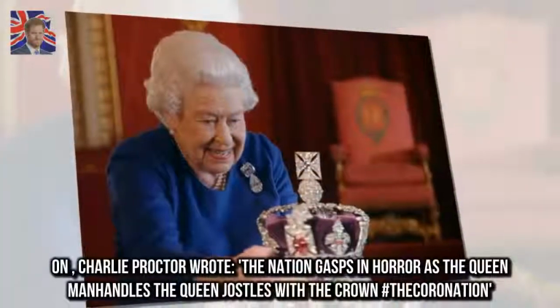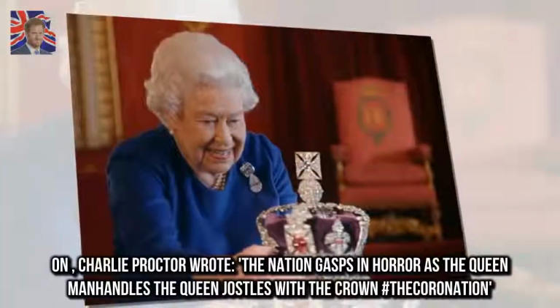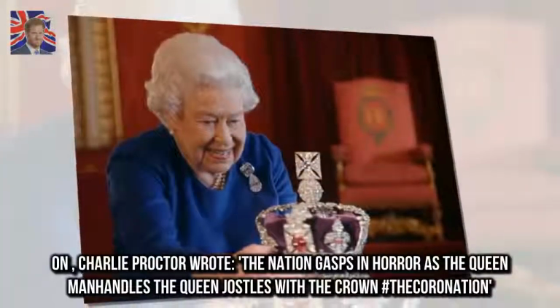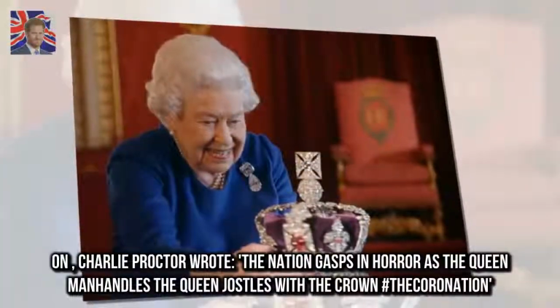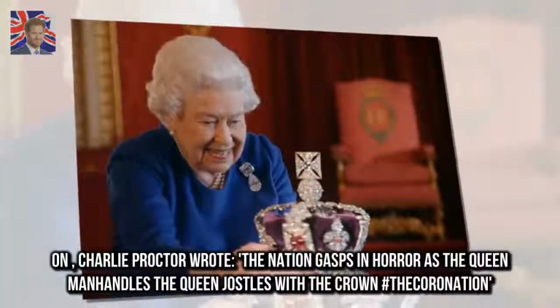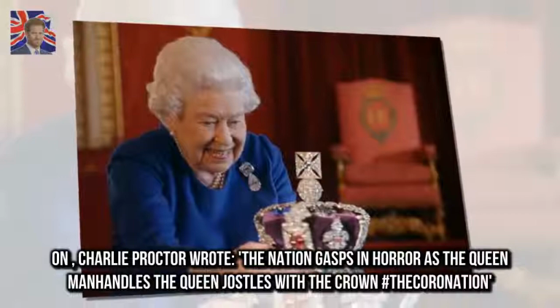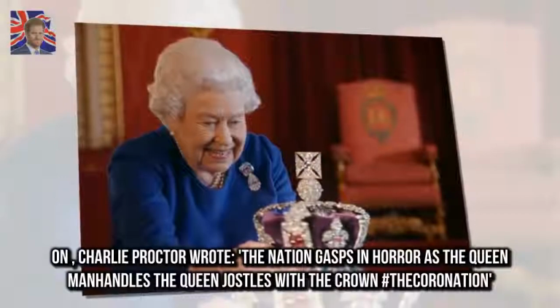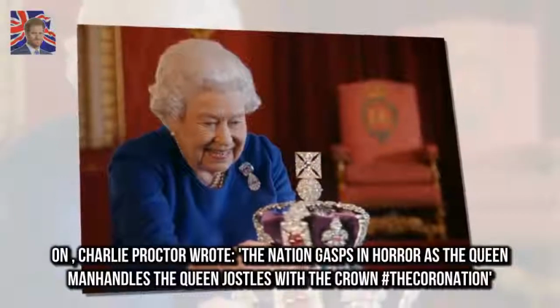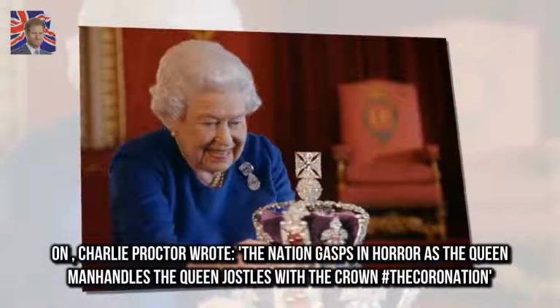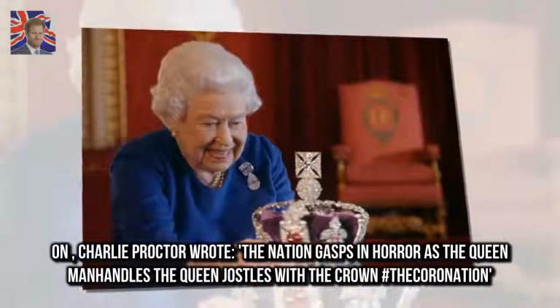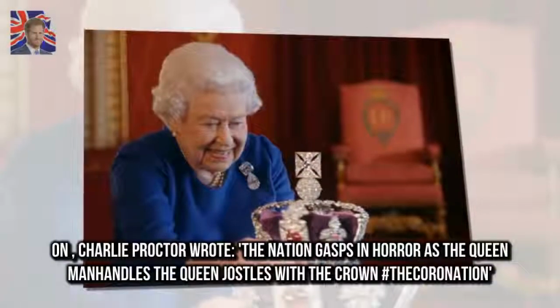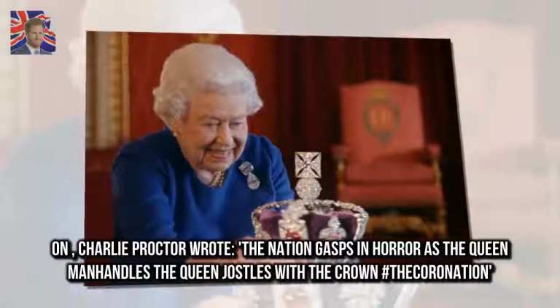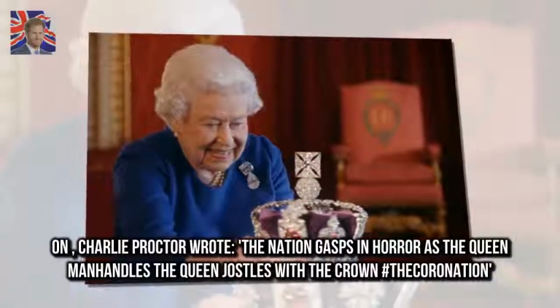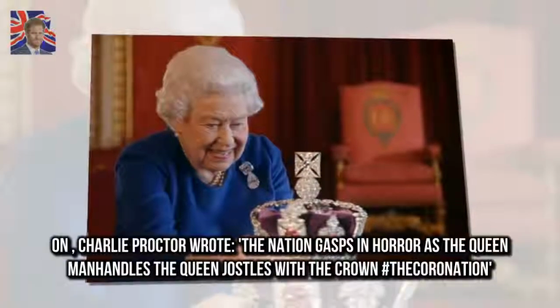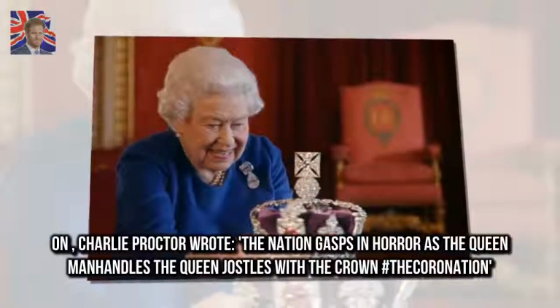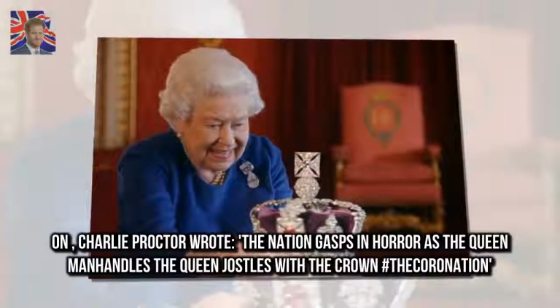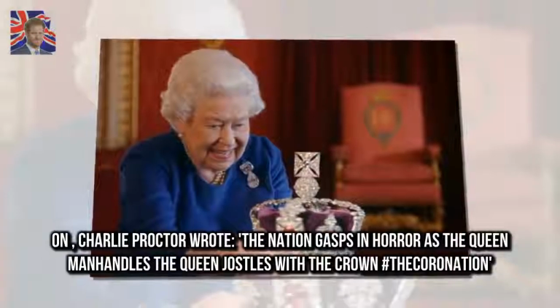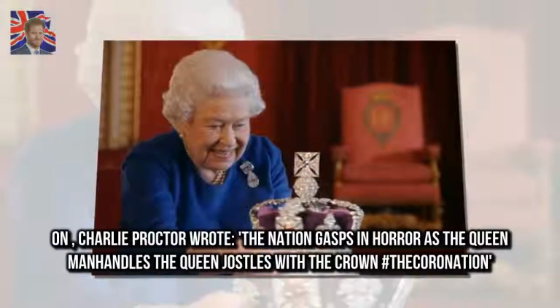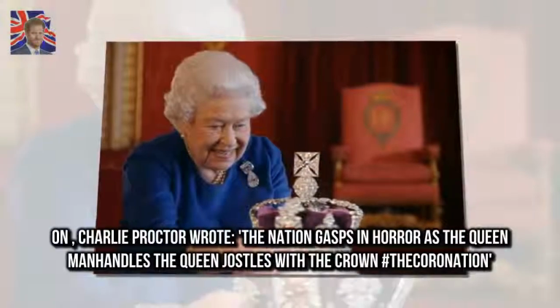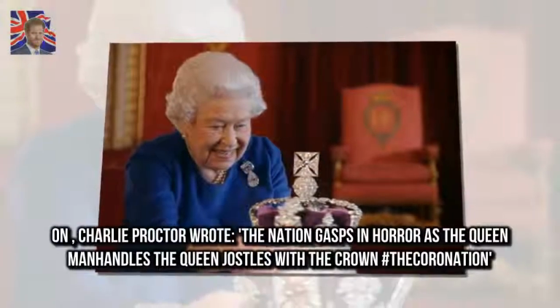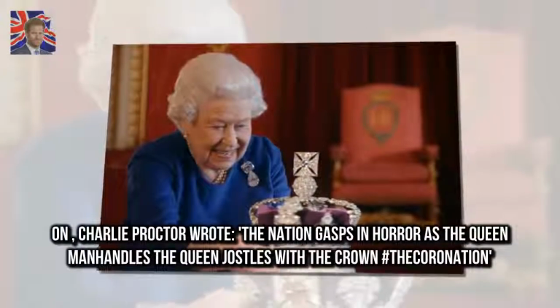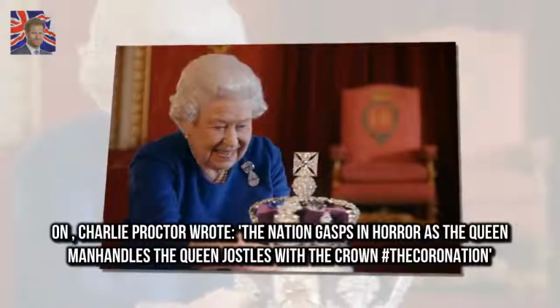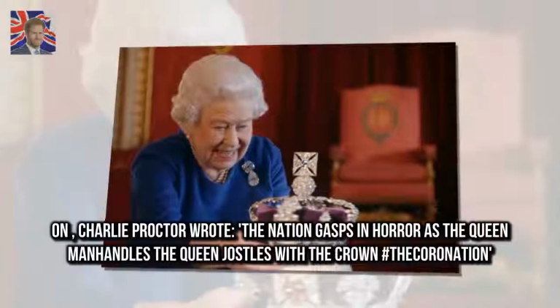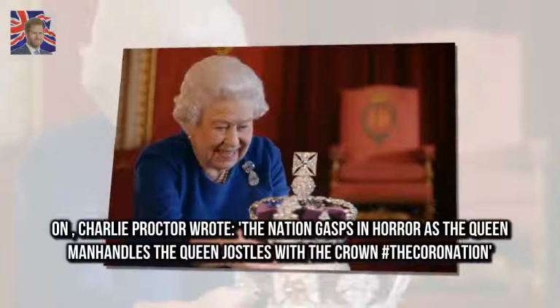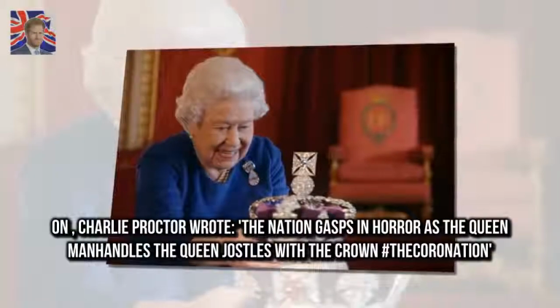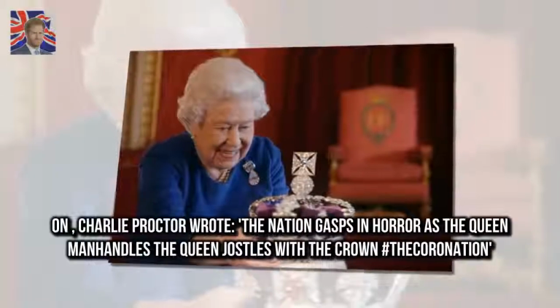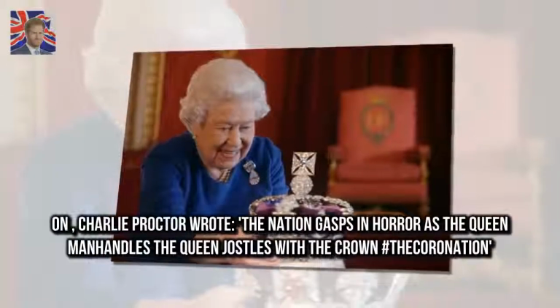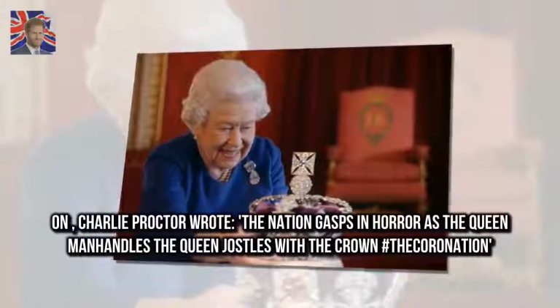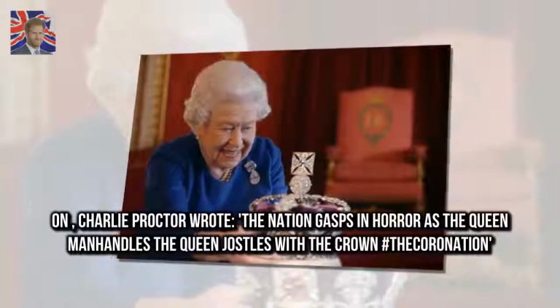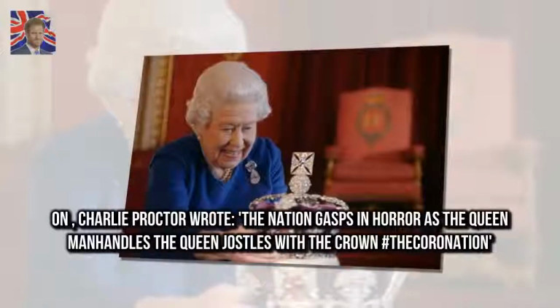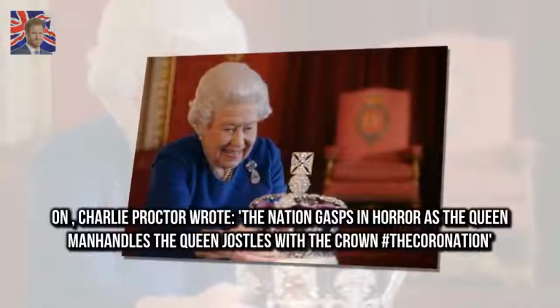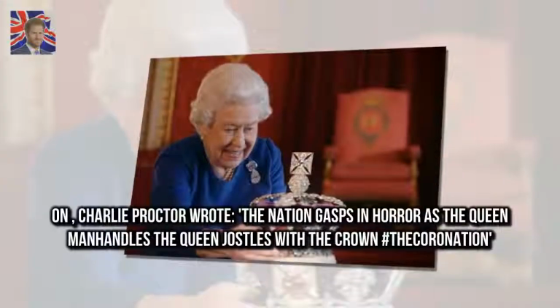On social media, Charlie Proctor wrote: 'The nation gasps in horror as the Queen manhandles the crown — the Queen jostles with the crown at The Coronation.'